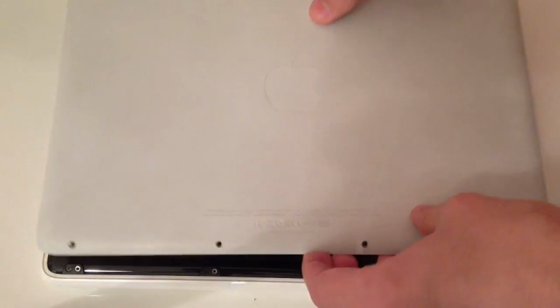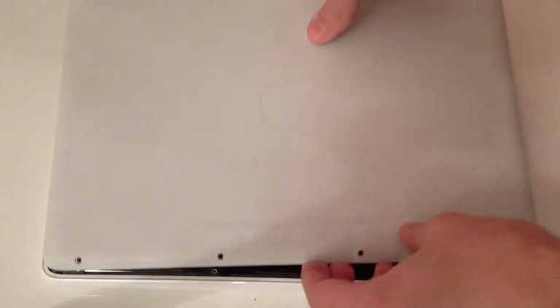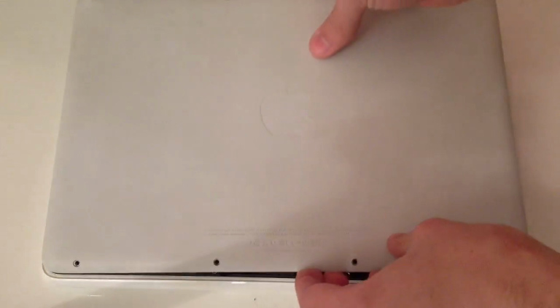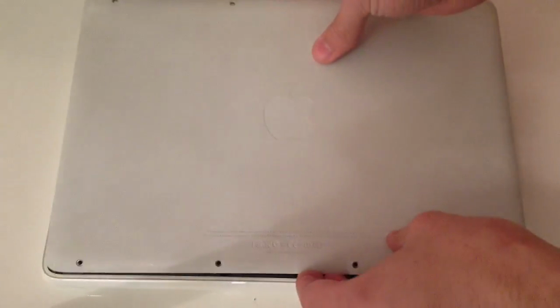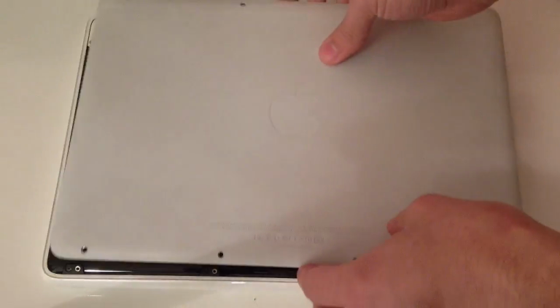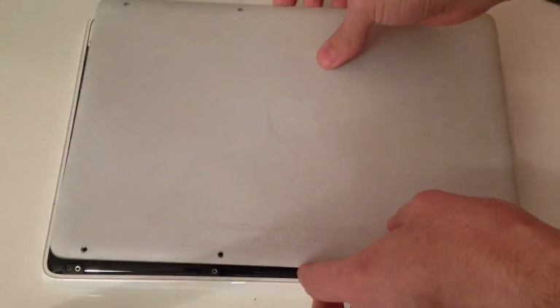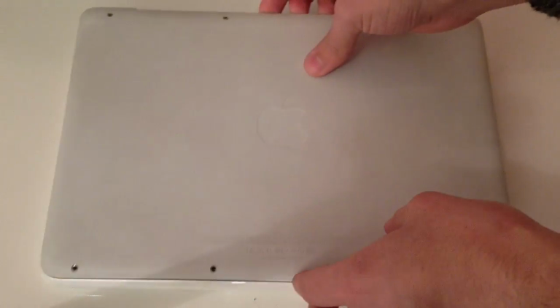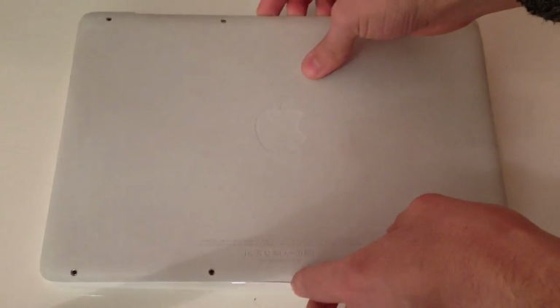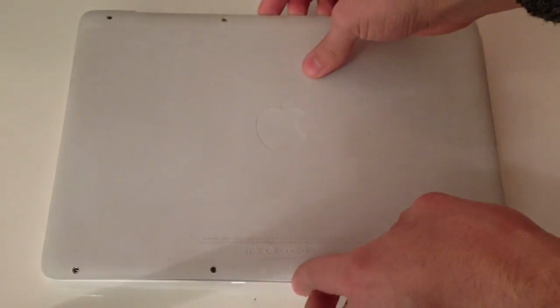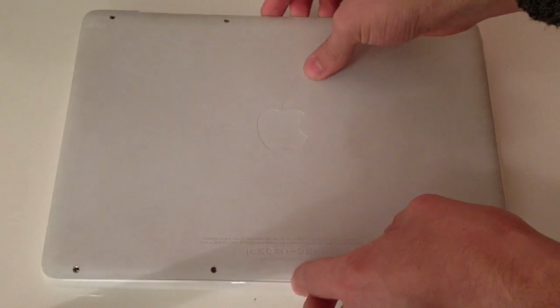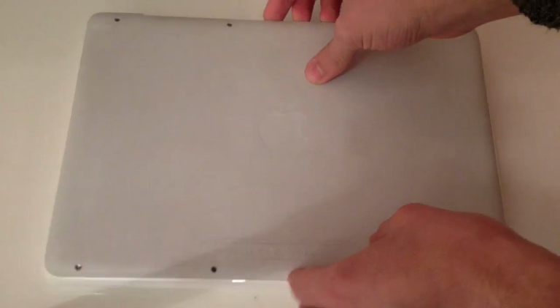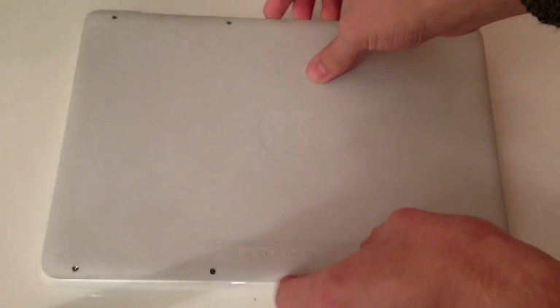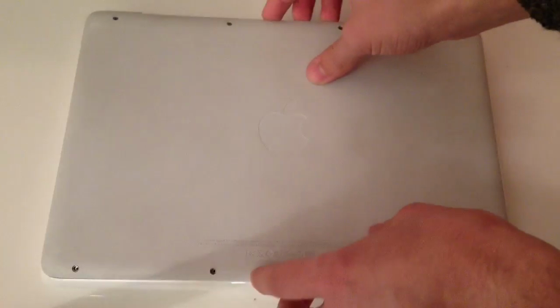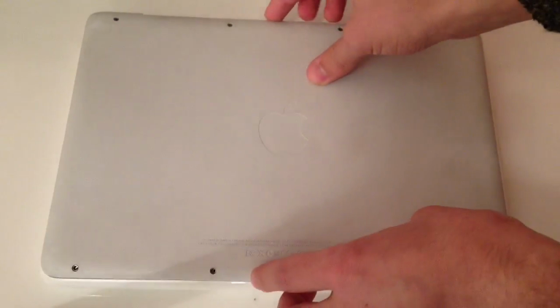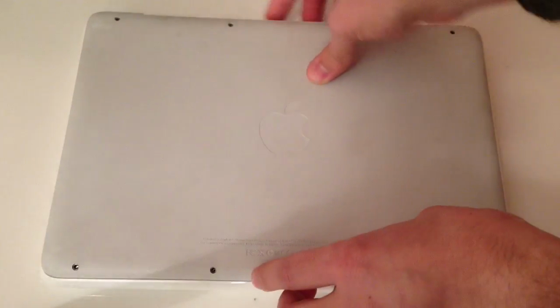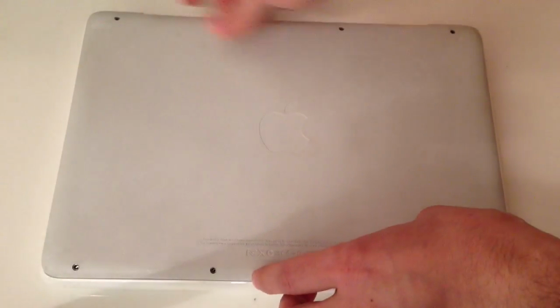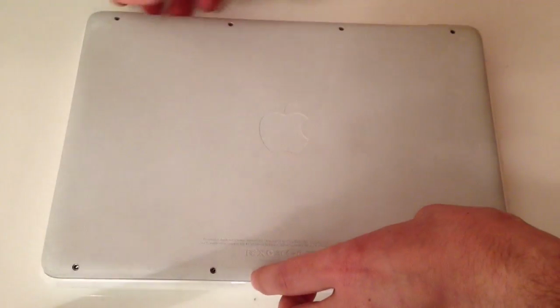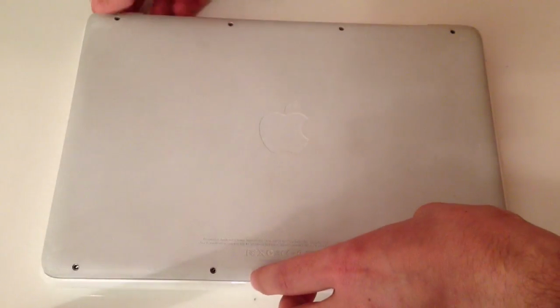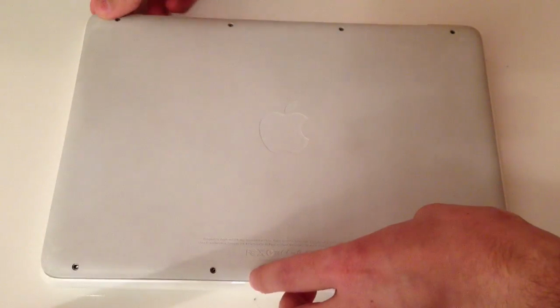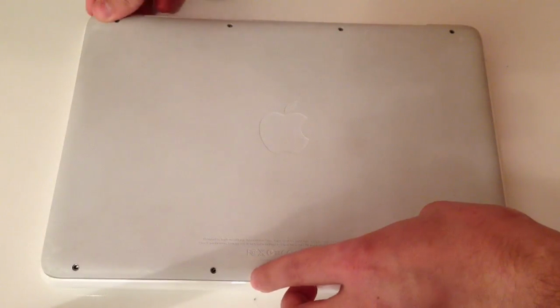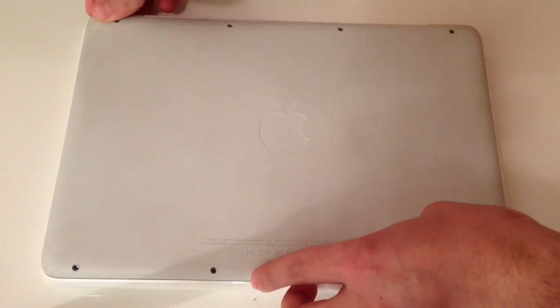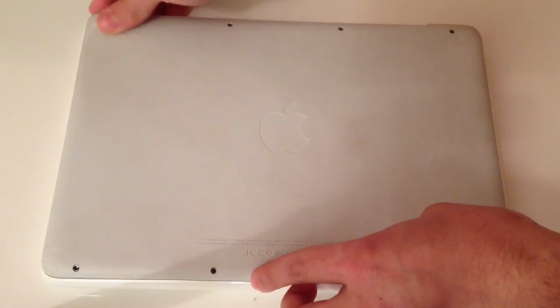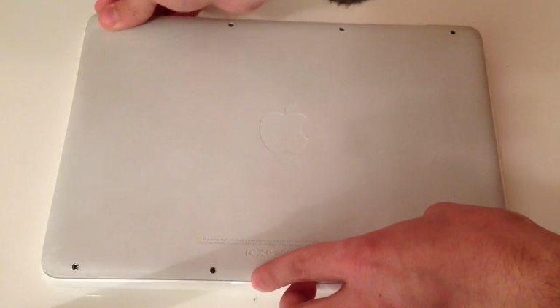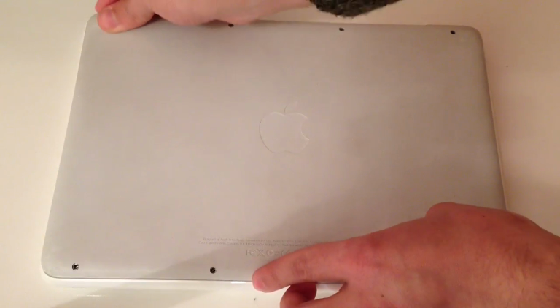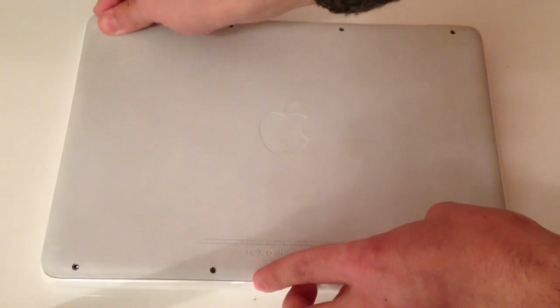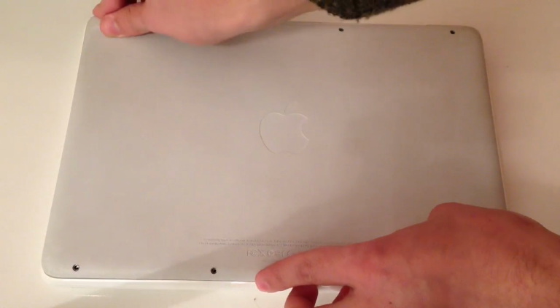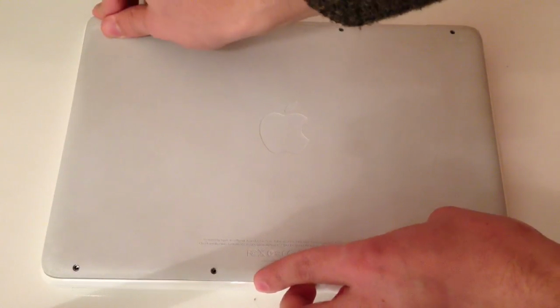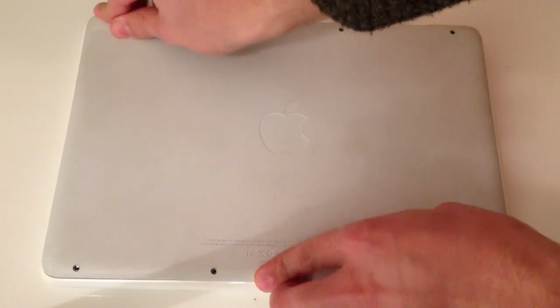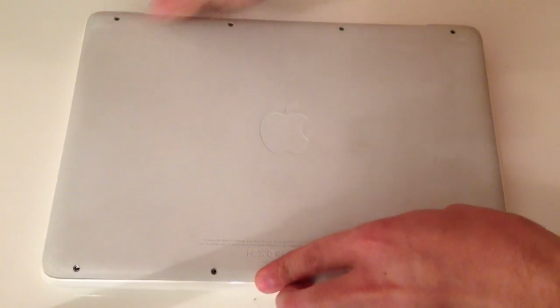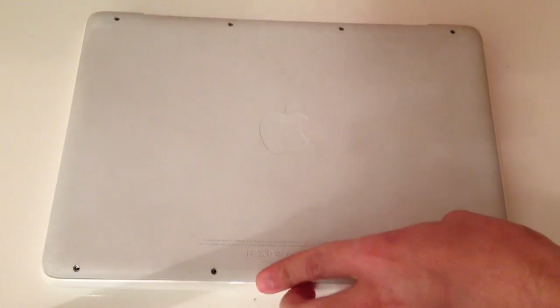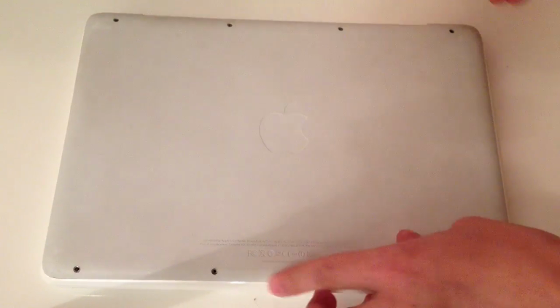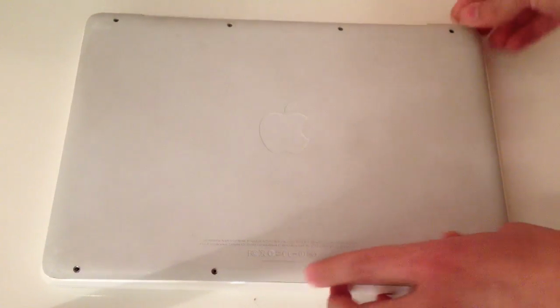Put back the back cover and don't over-tighten the screws.